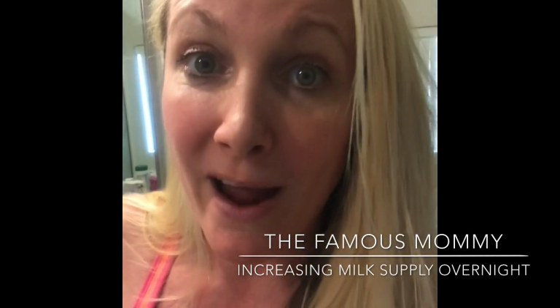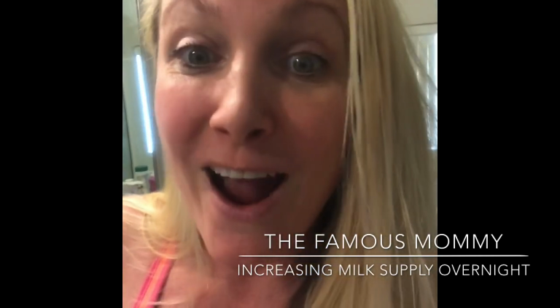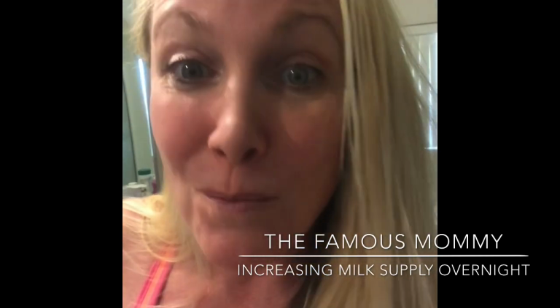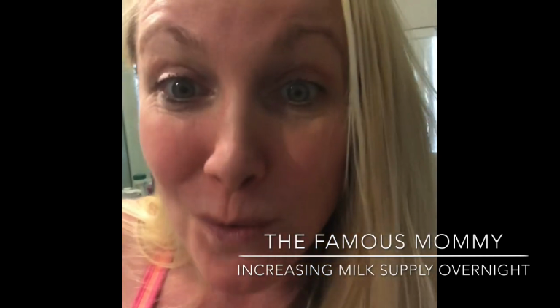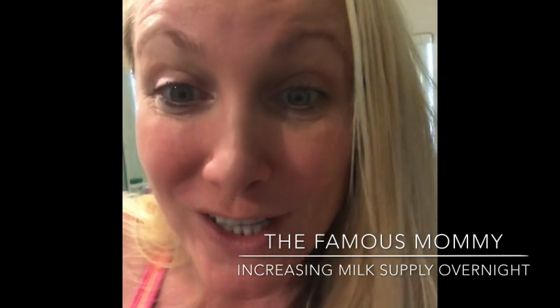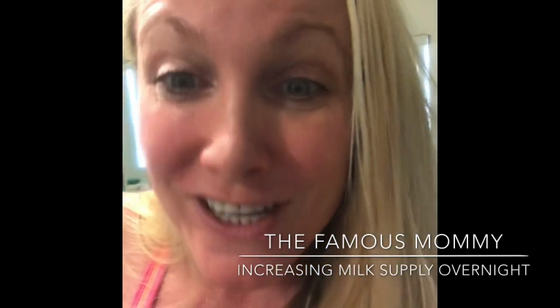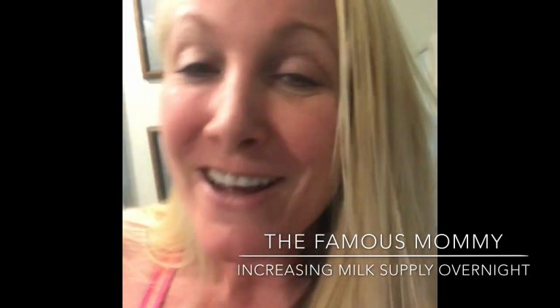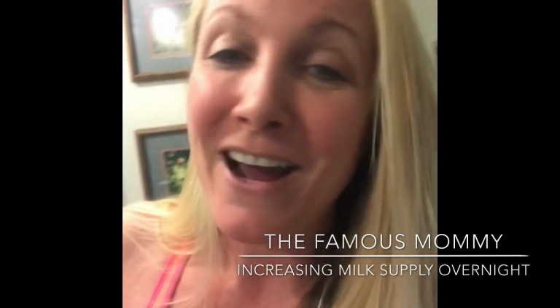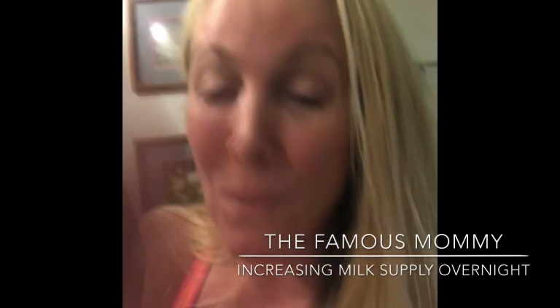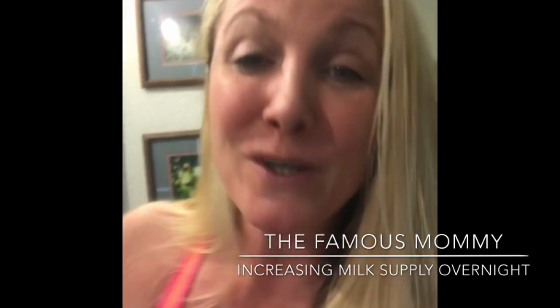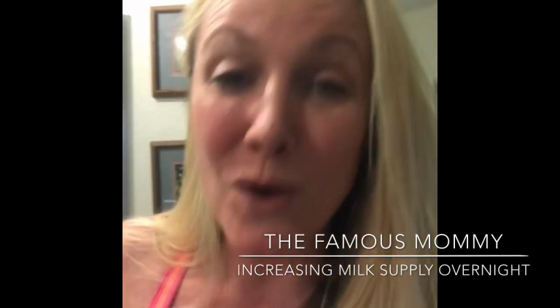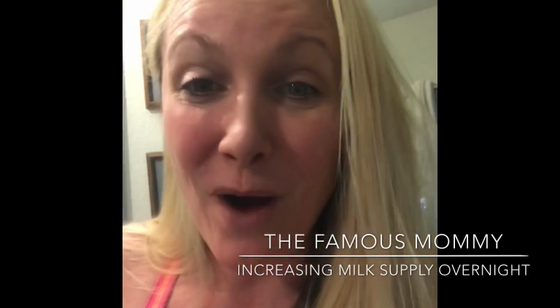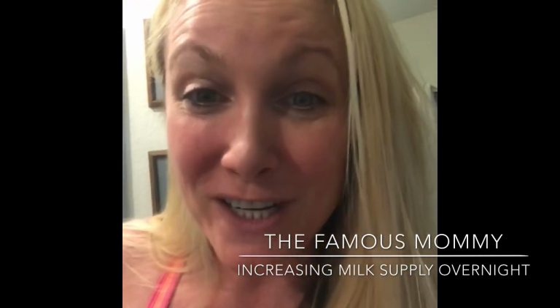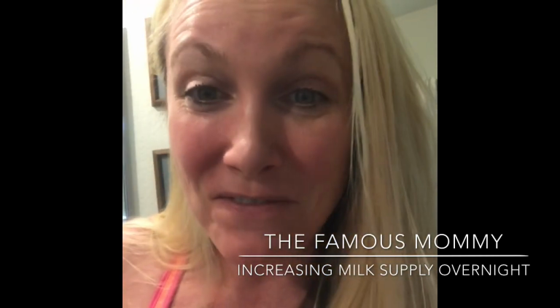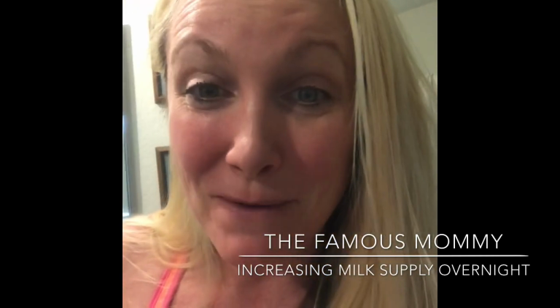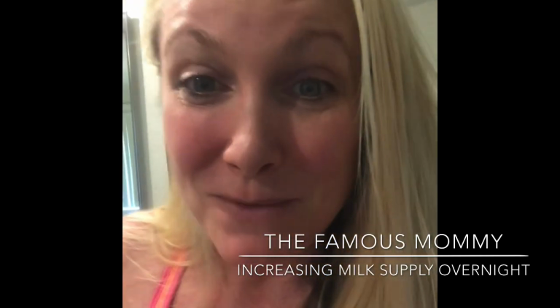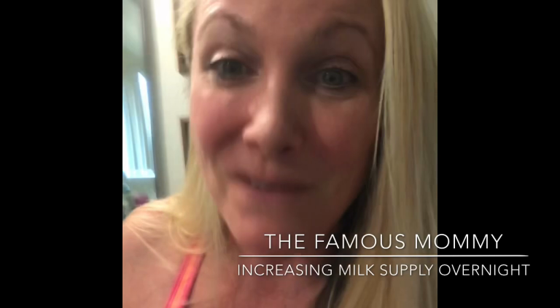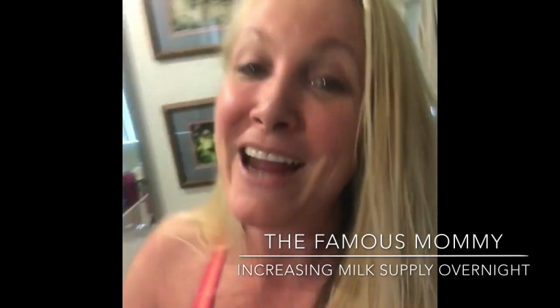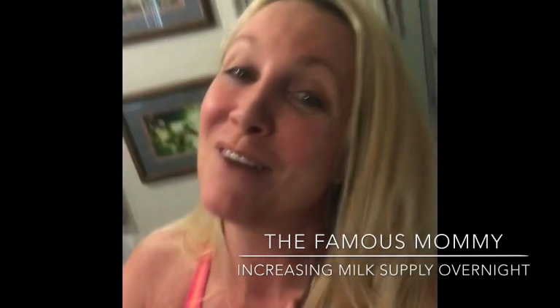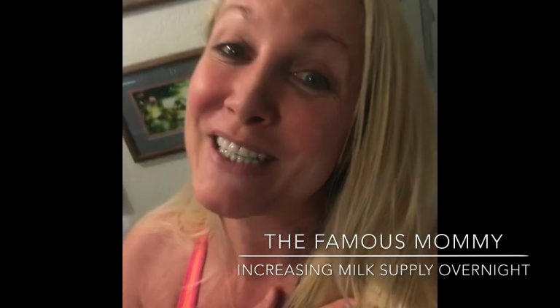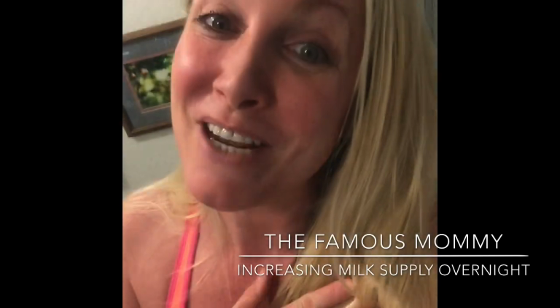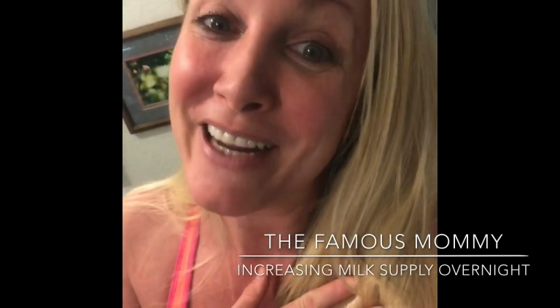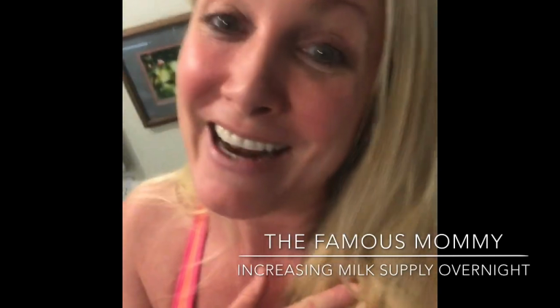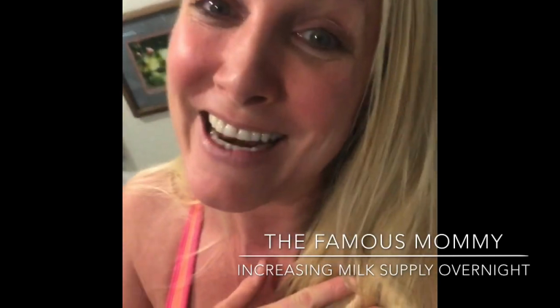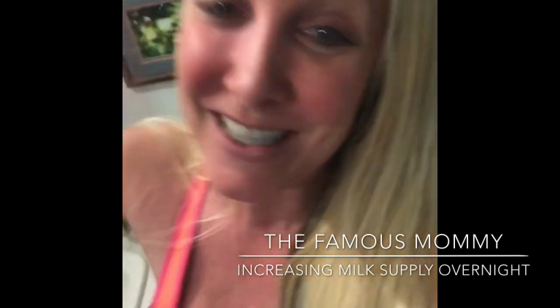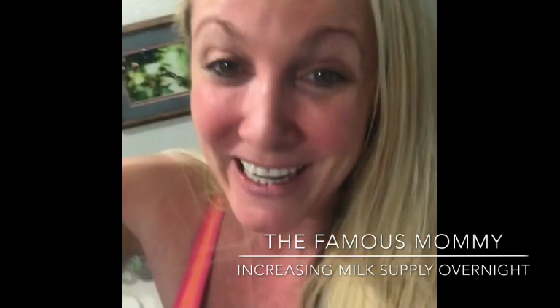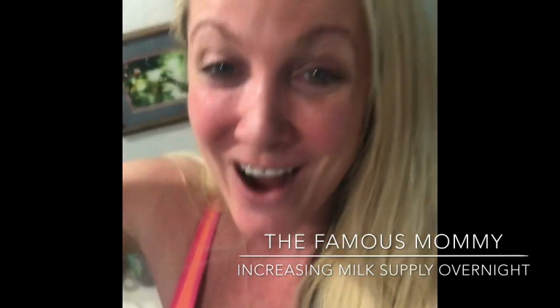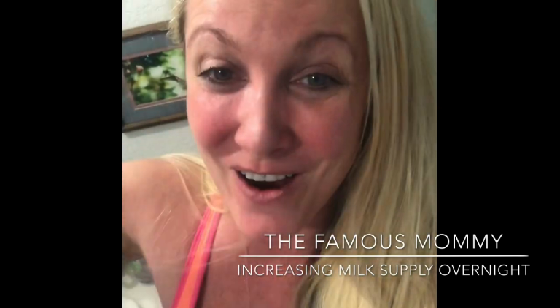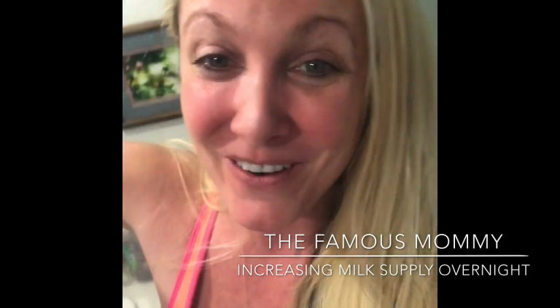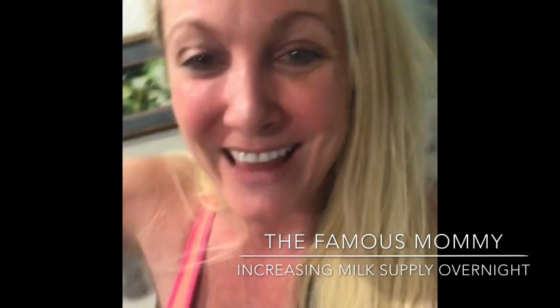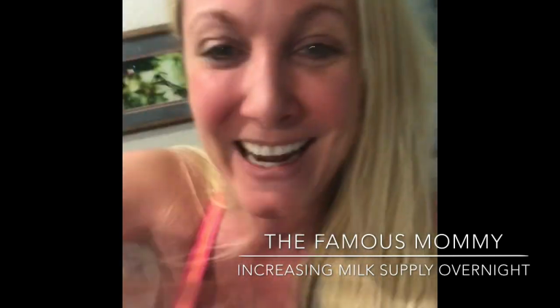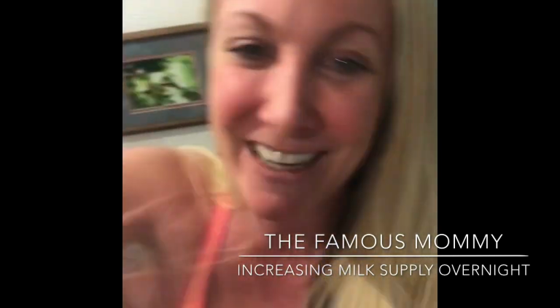I hope you watched and enjoyed The Famous Mommy, and we'll see you again in the next video. Thank you!